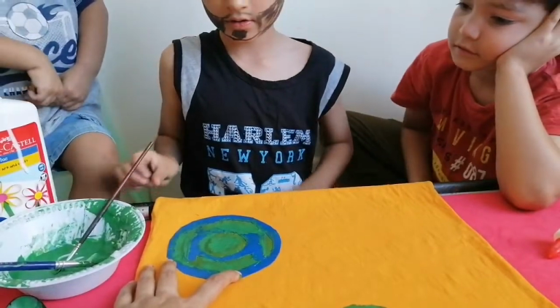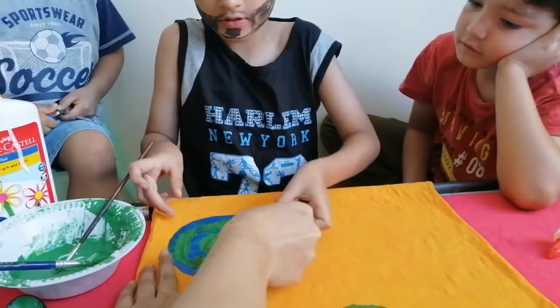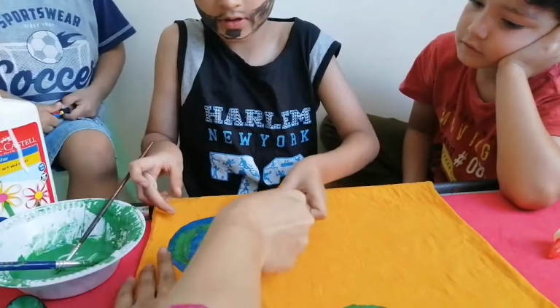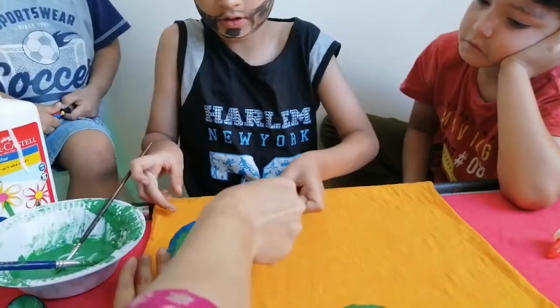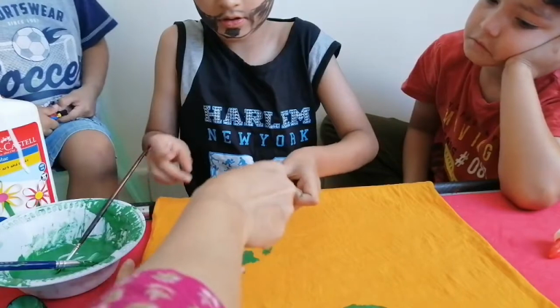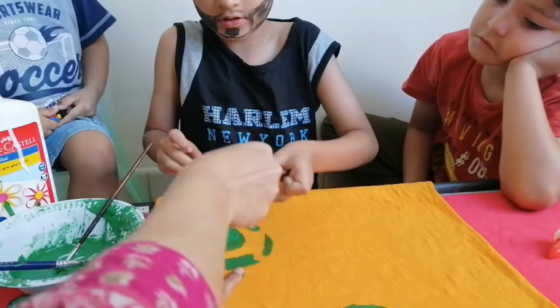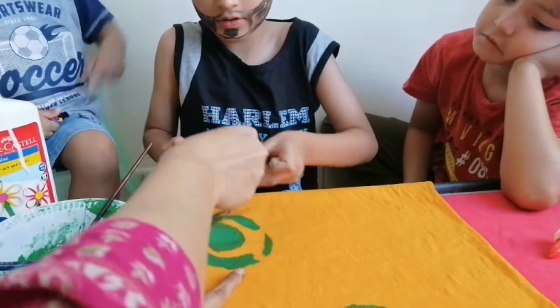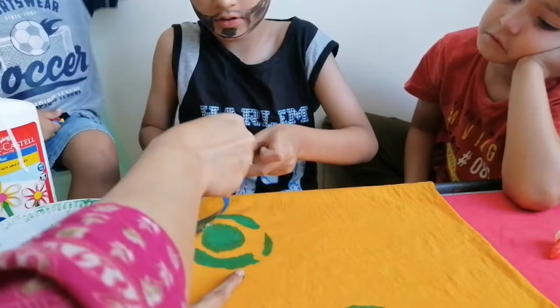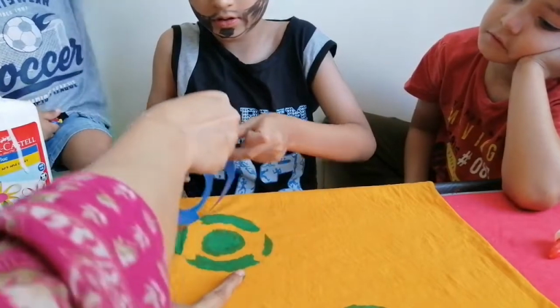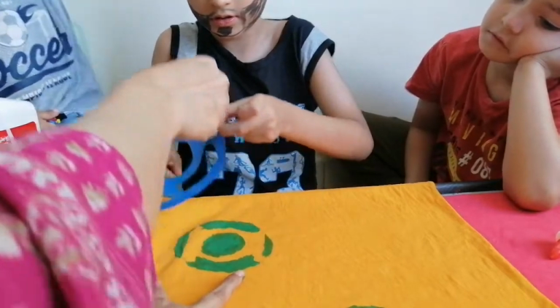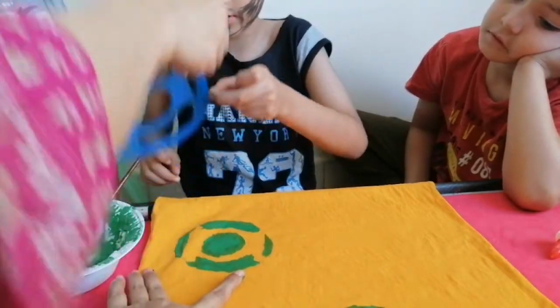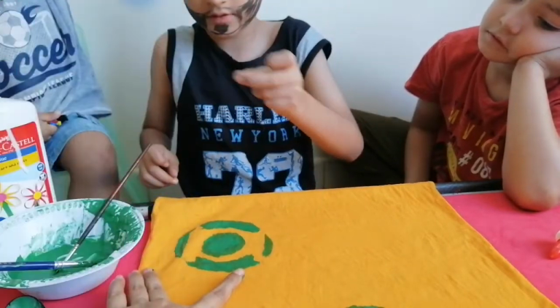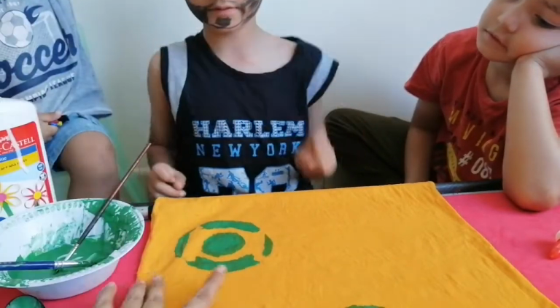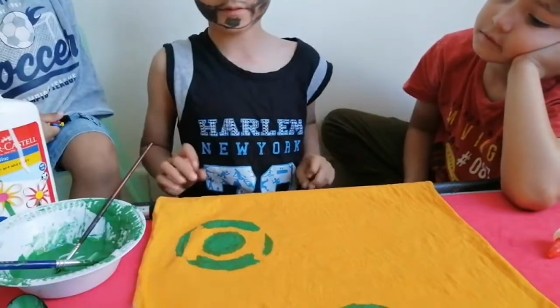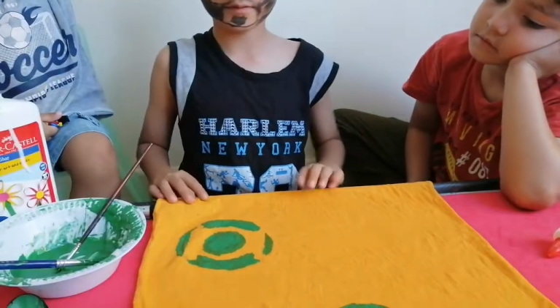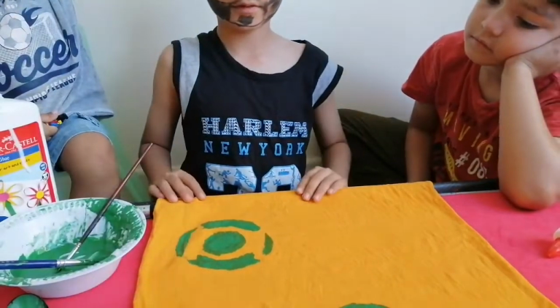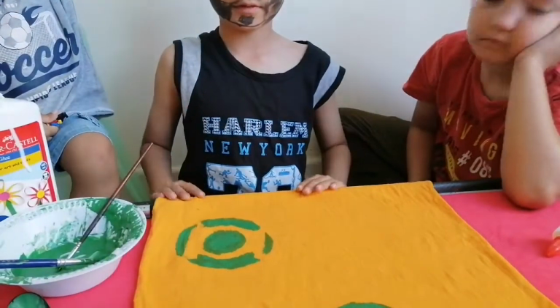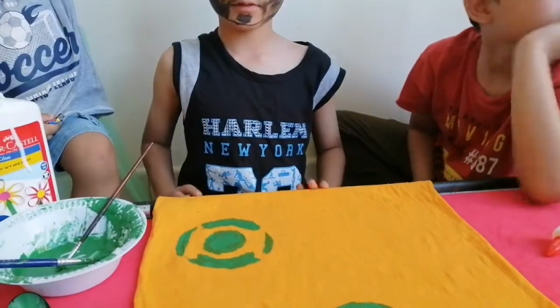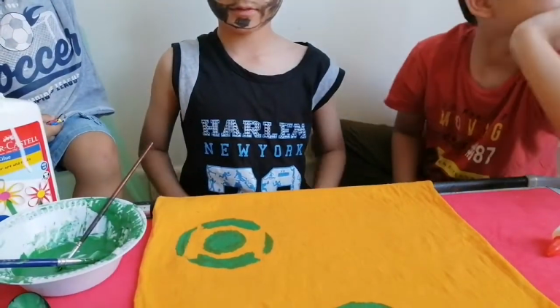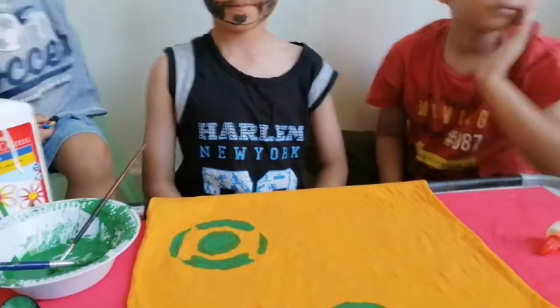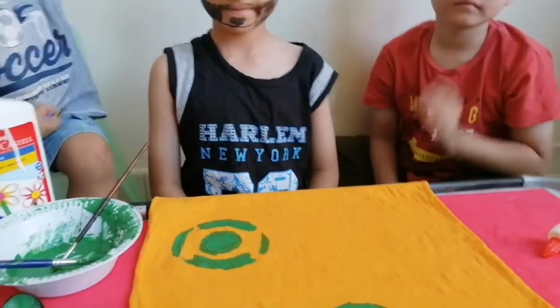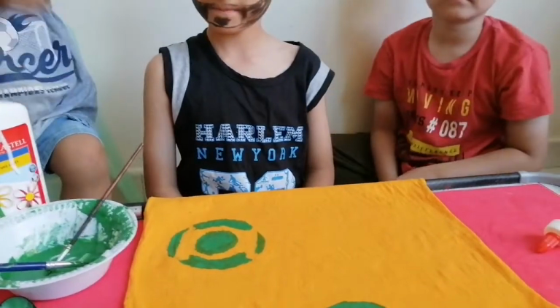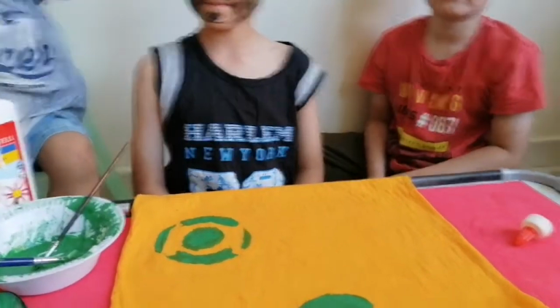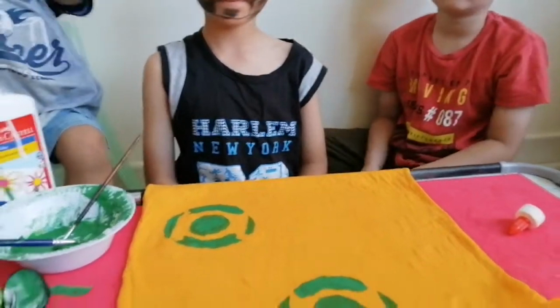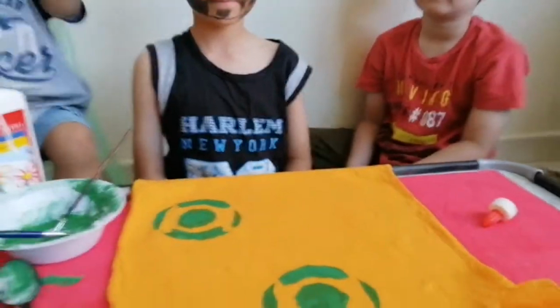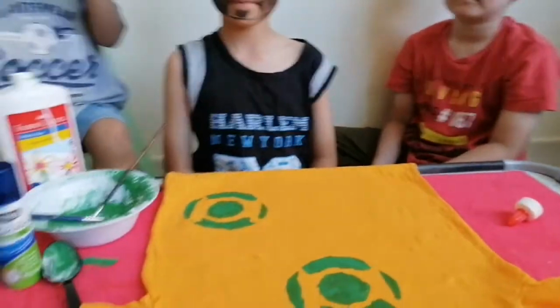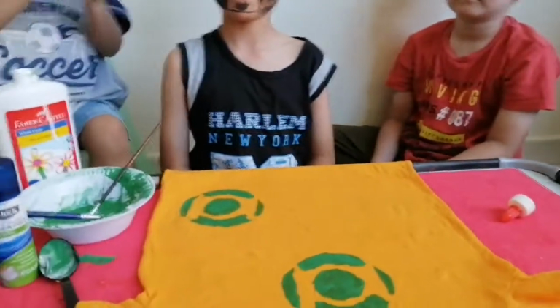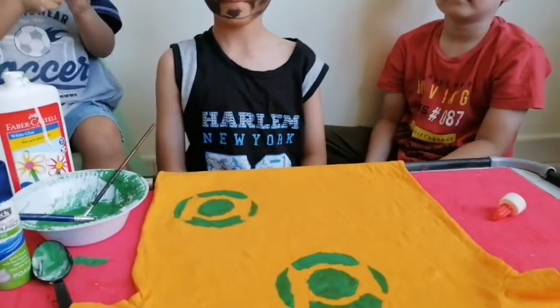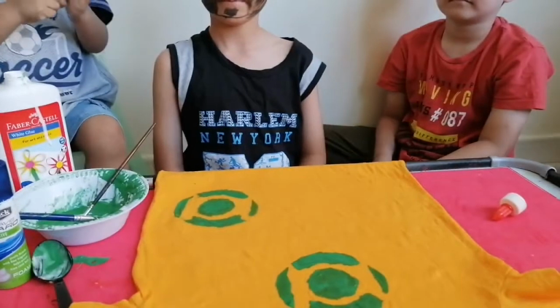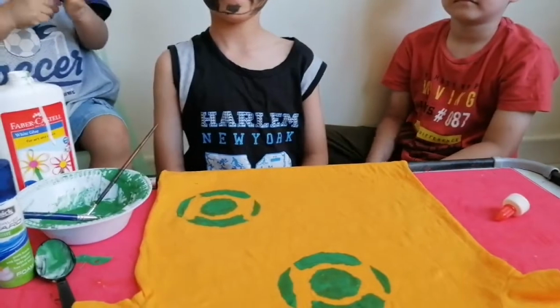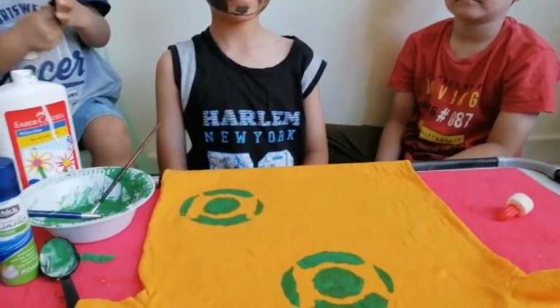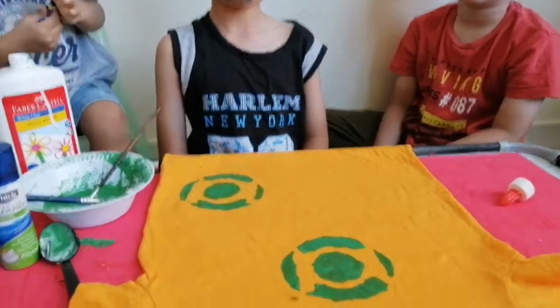We will take it out carefully. This is nice. This is a very nice stamp.